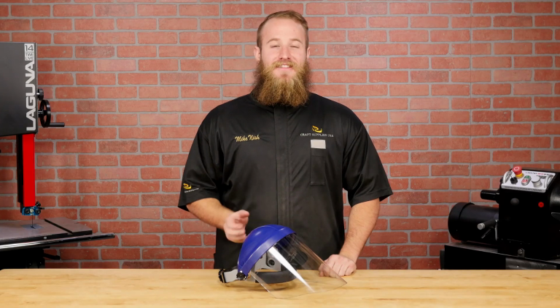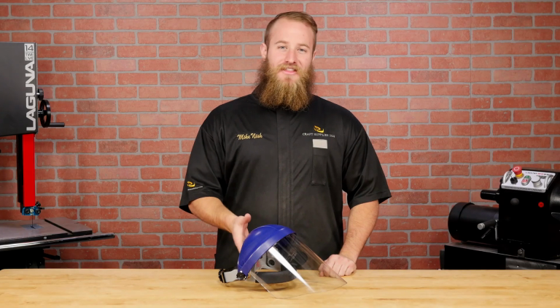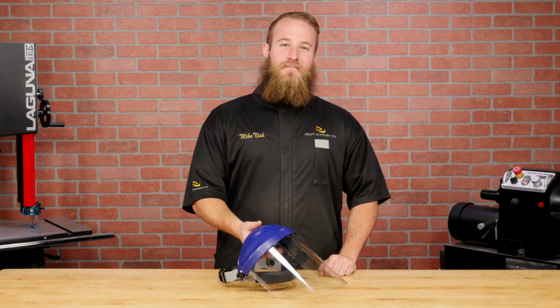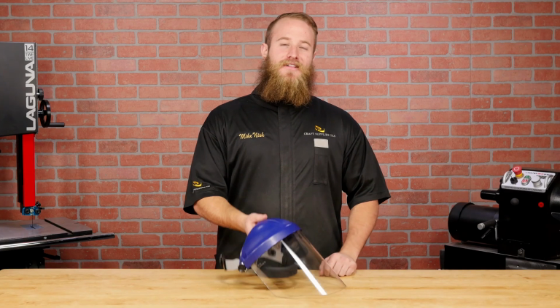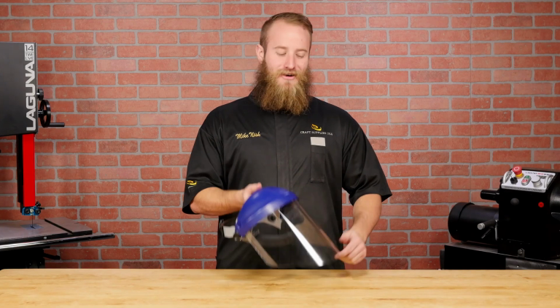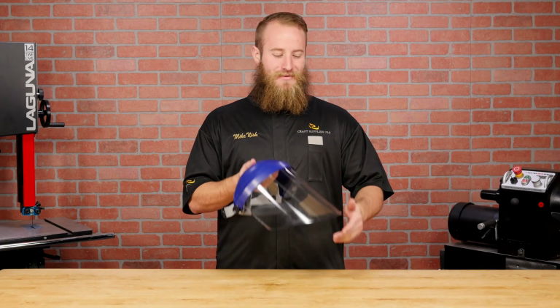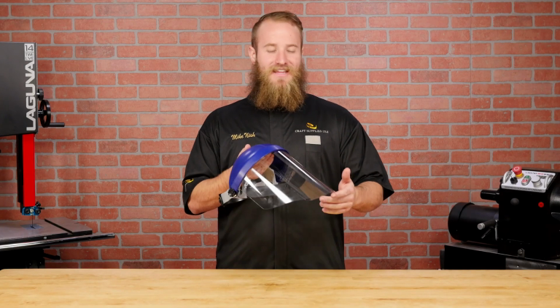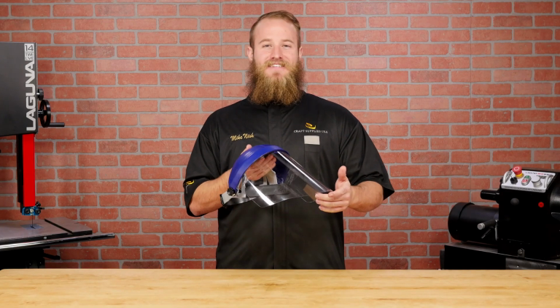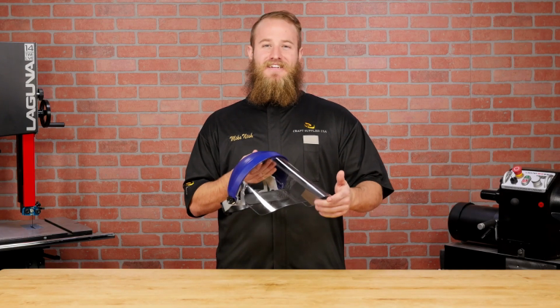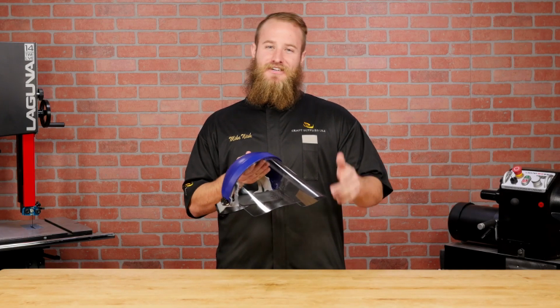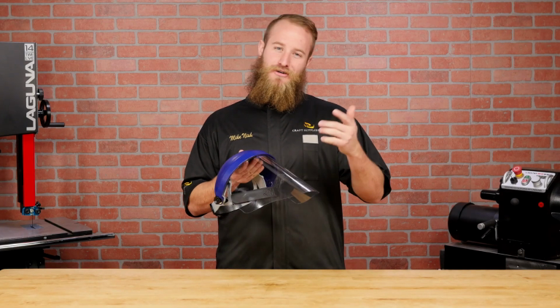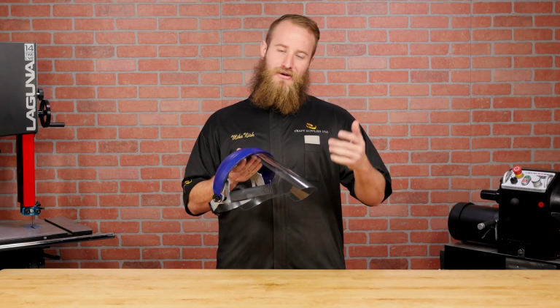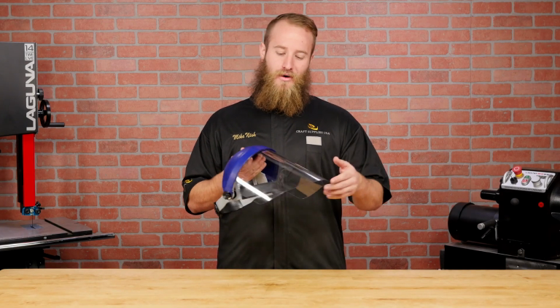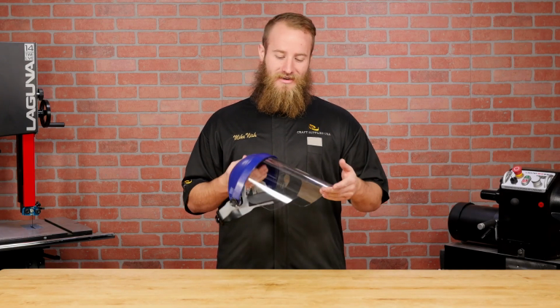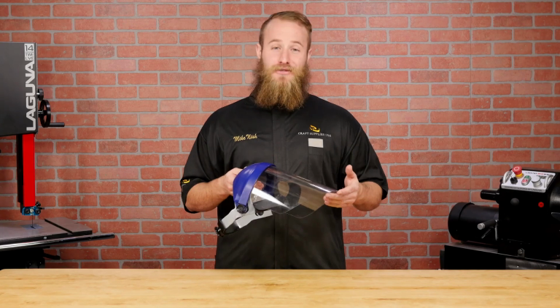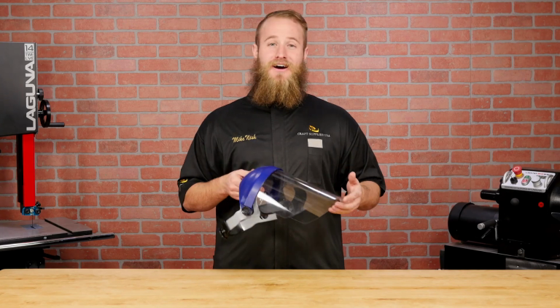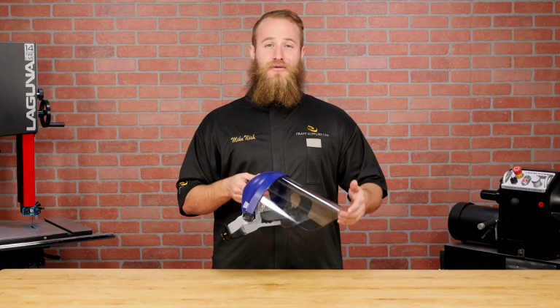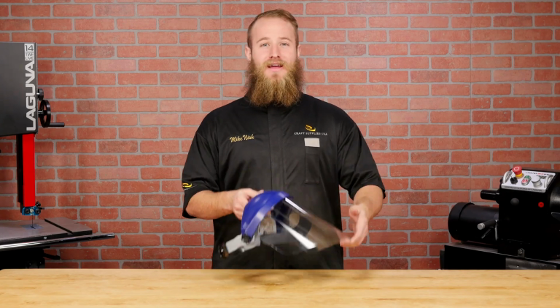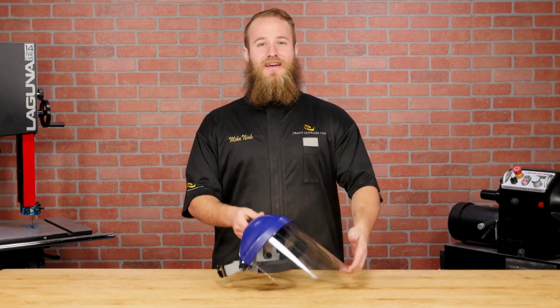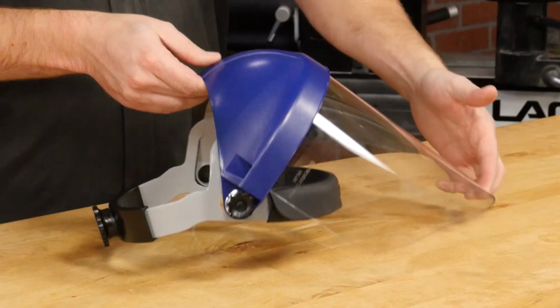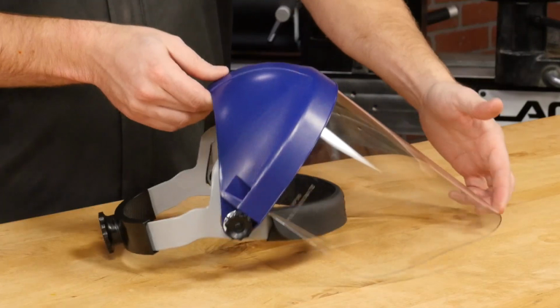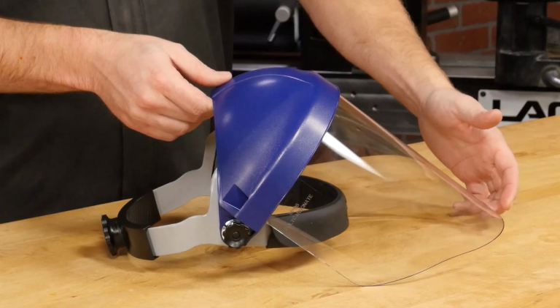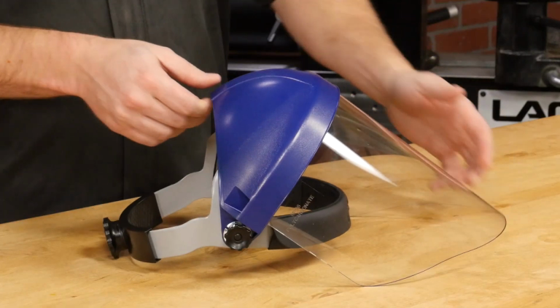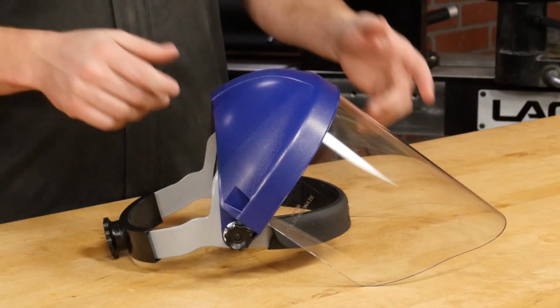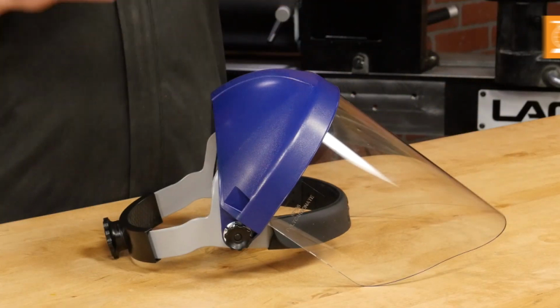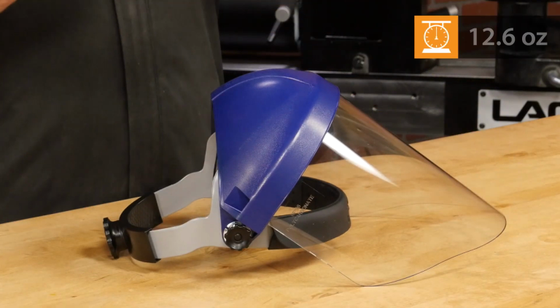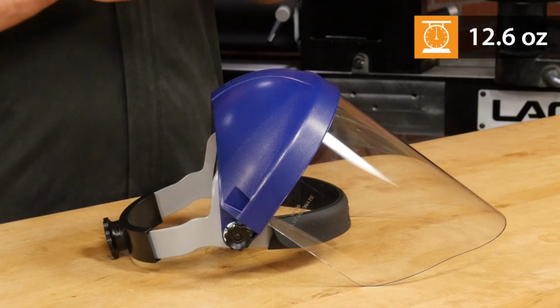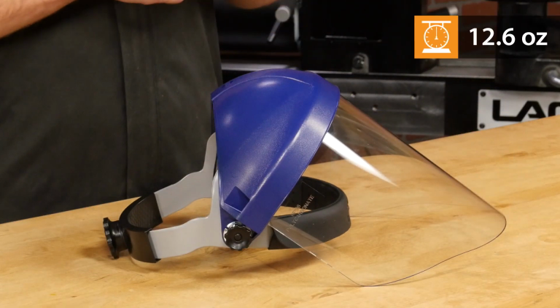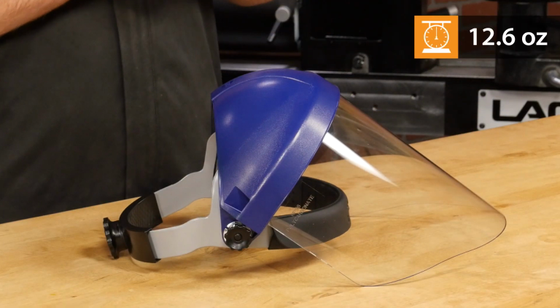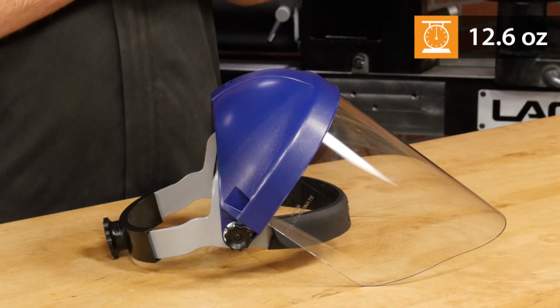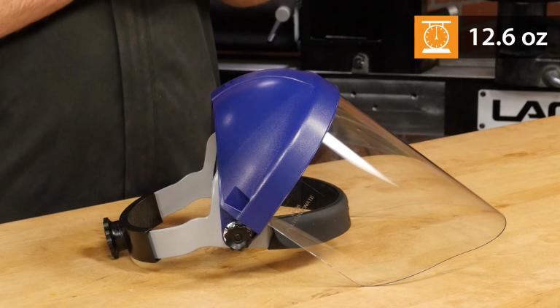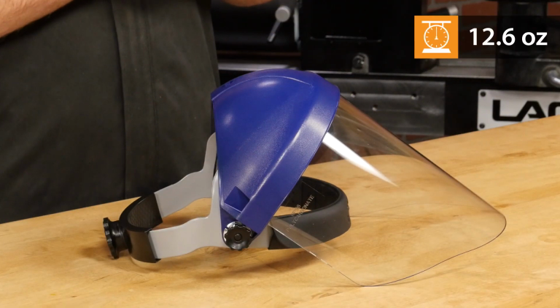The thick polycarbonate lens and industrial build quality do come with weight gain. The Toughmaster weighs in at 12.6 ounces.